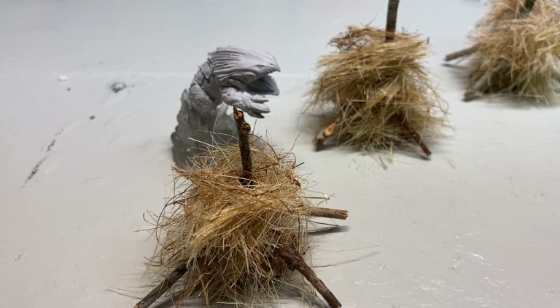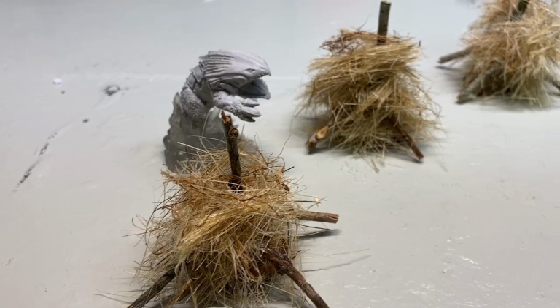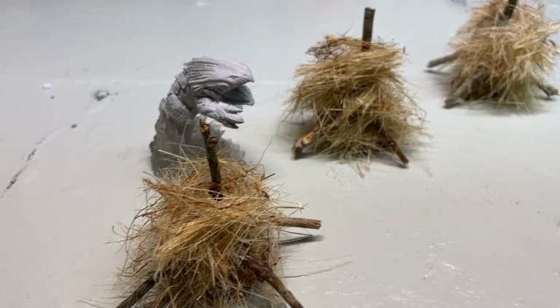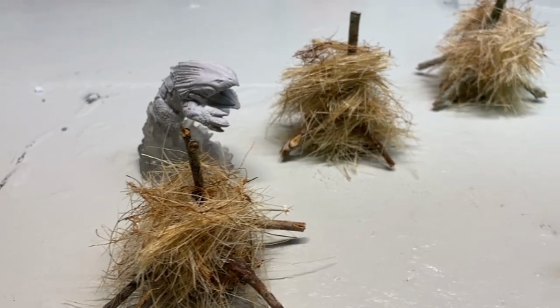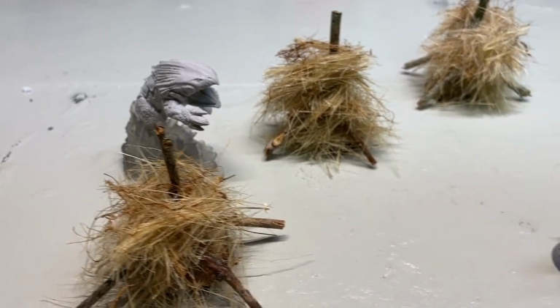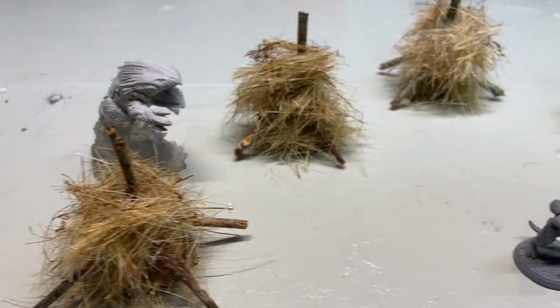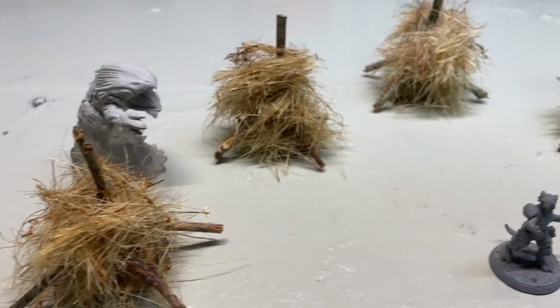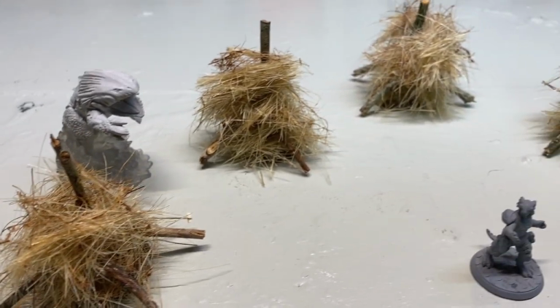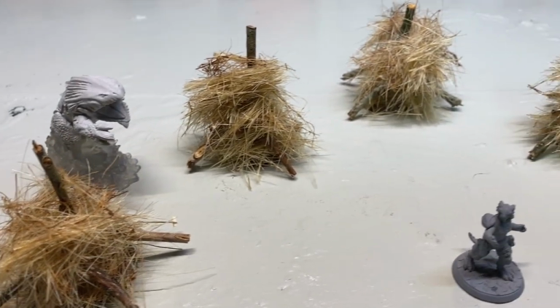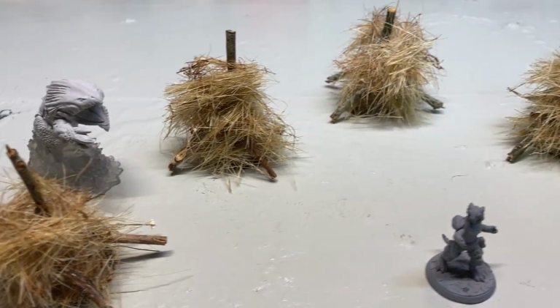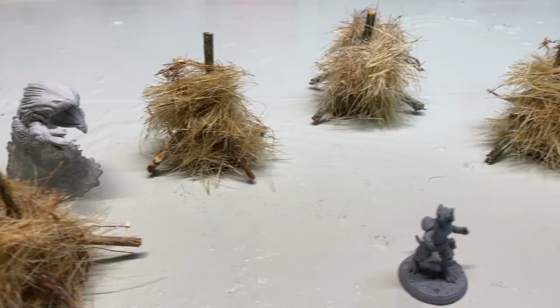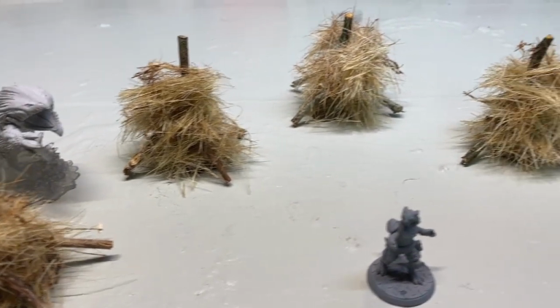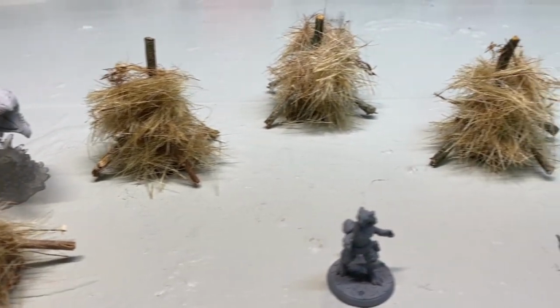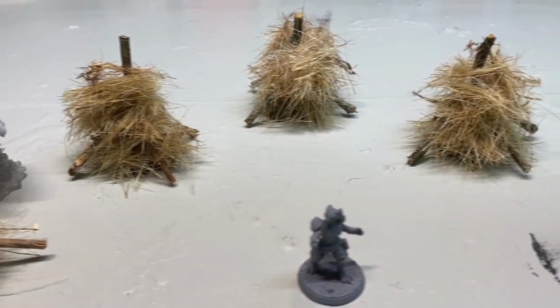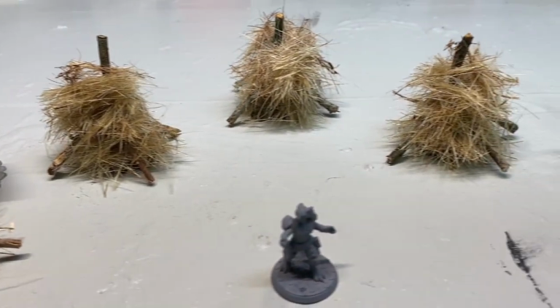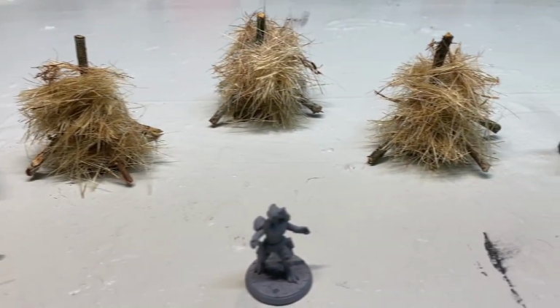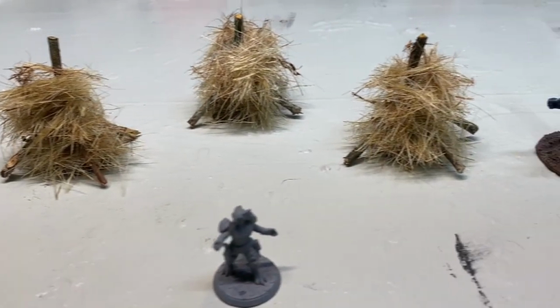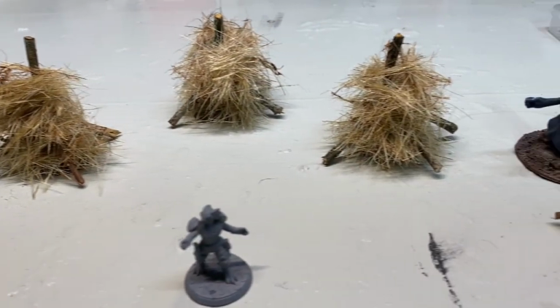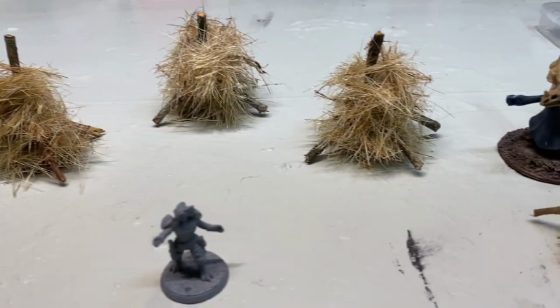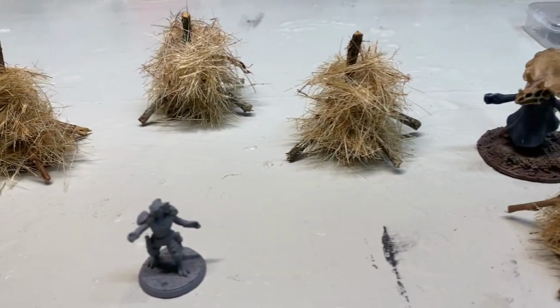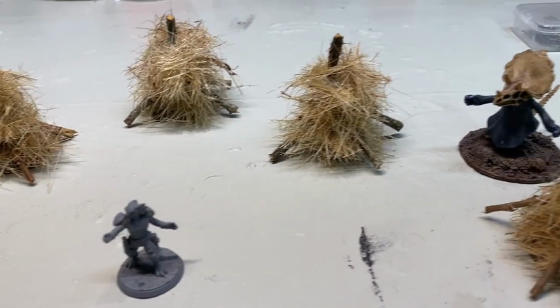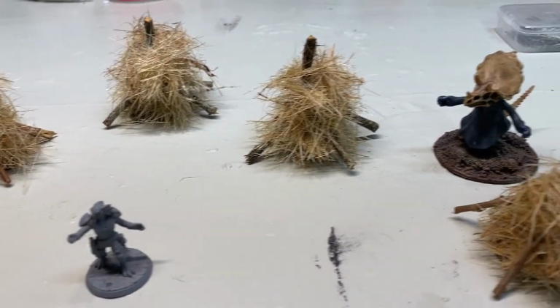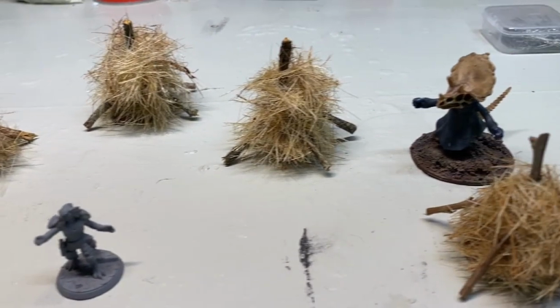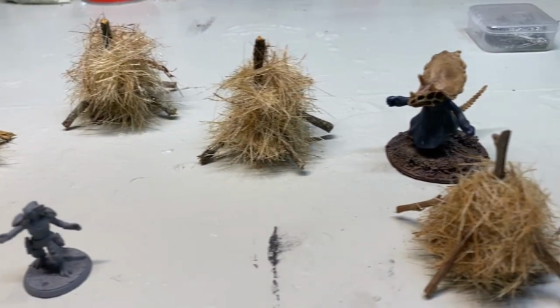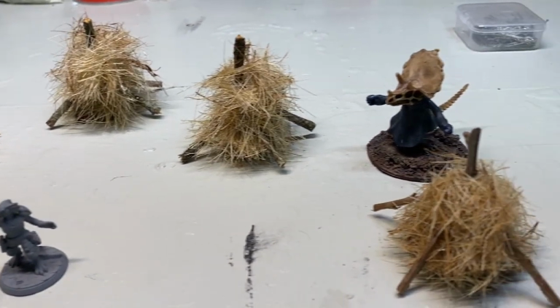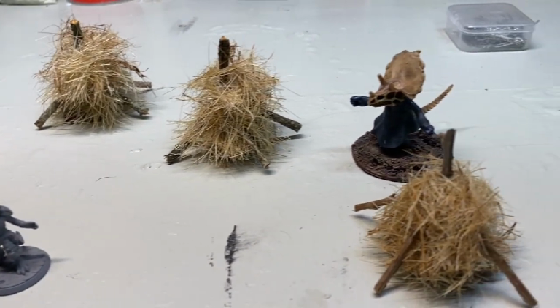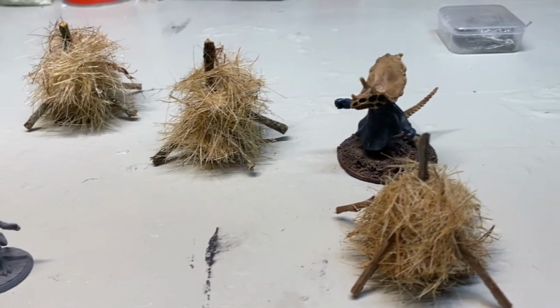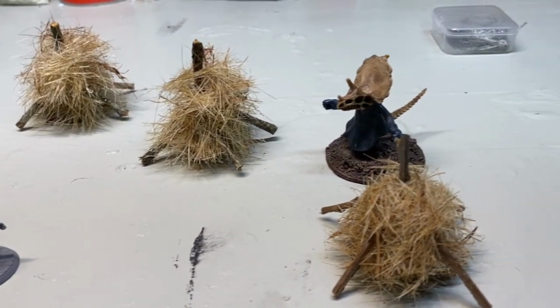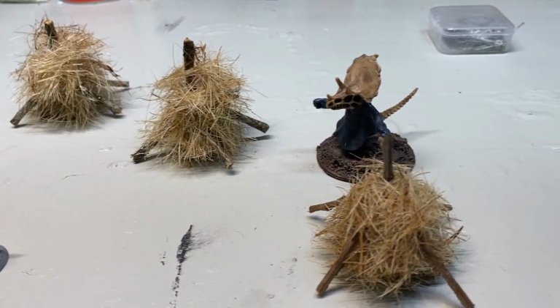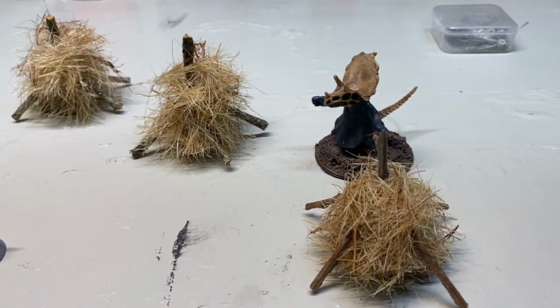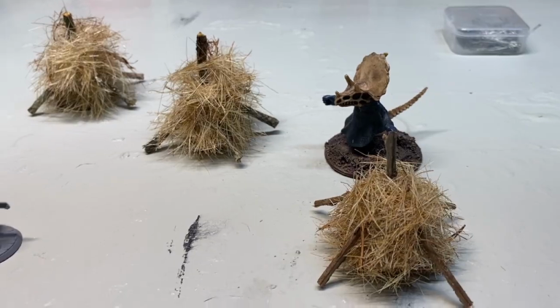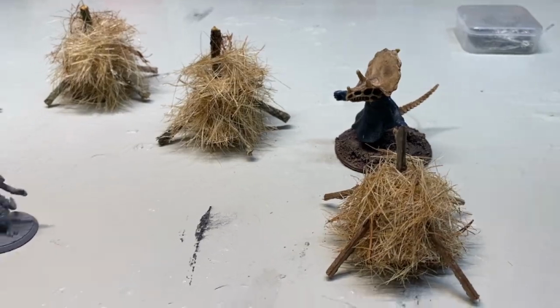This is Red Dog Terrain. Welcome back to The Shed. Today we're building haystacks.